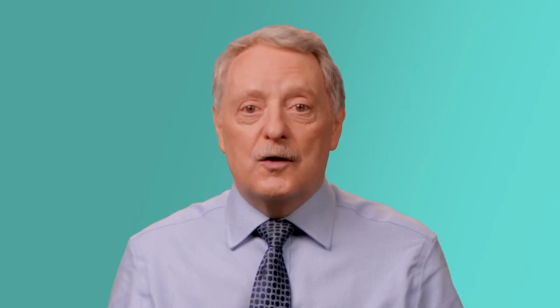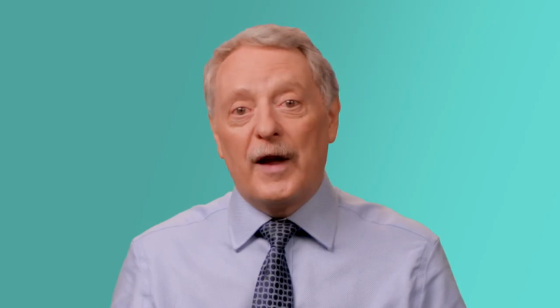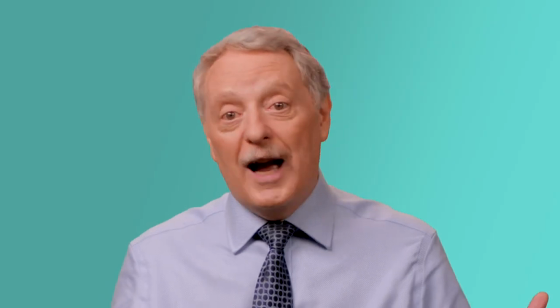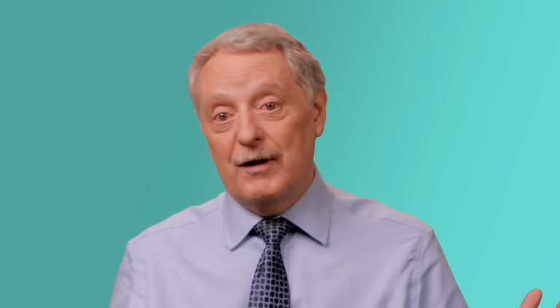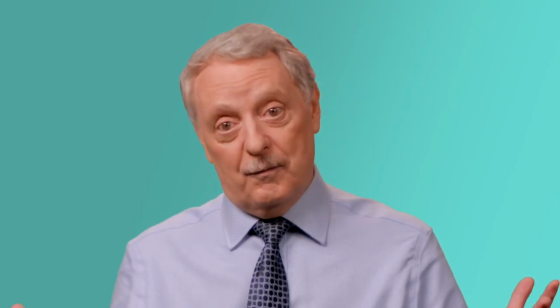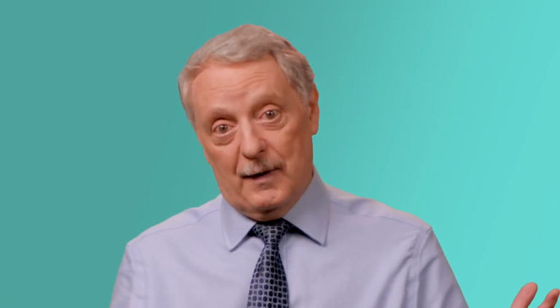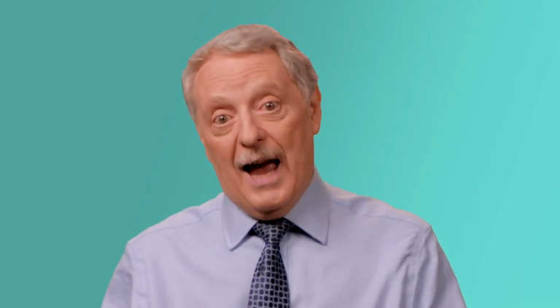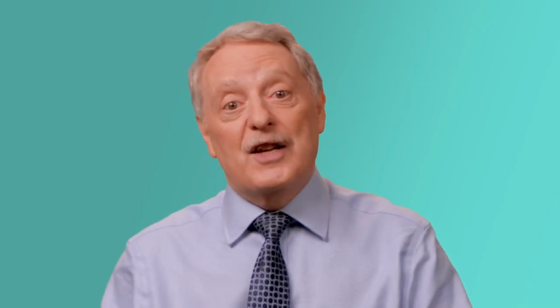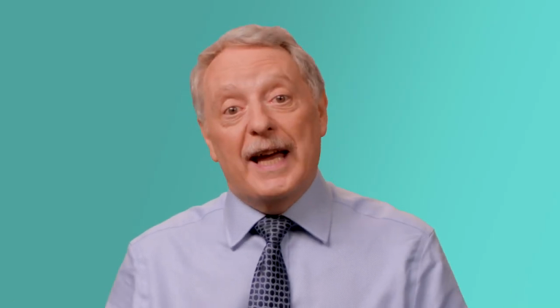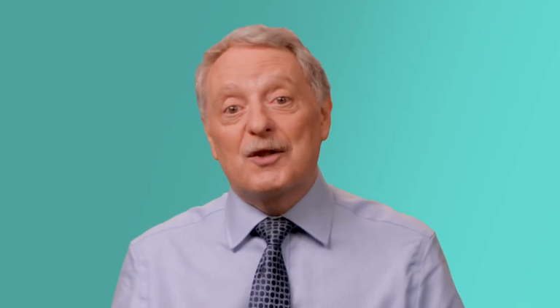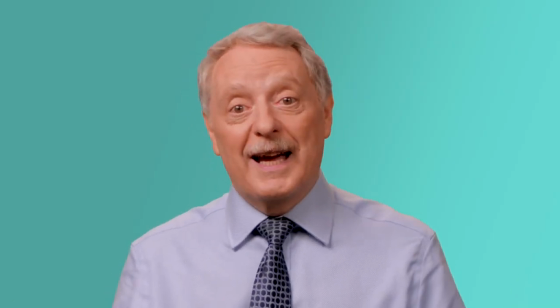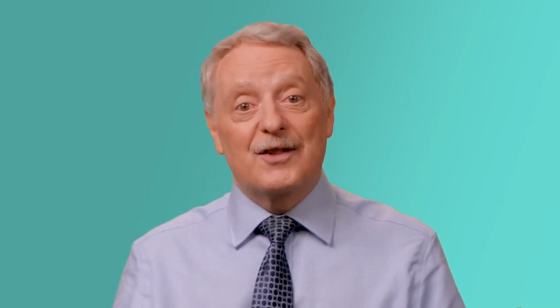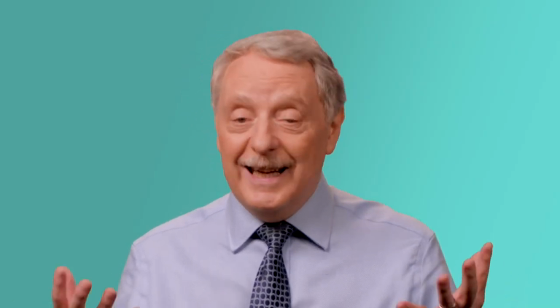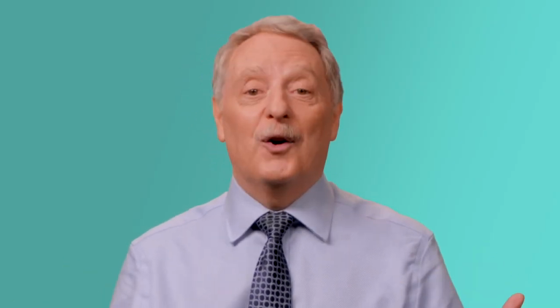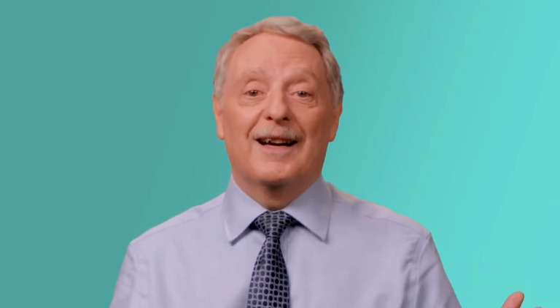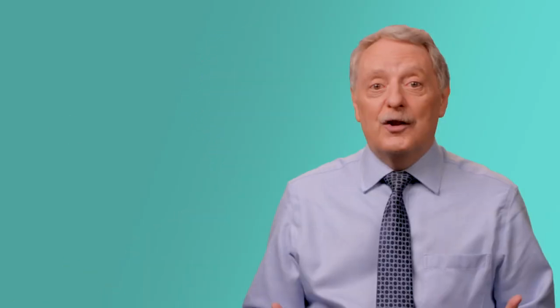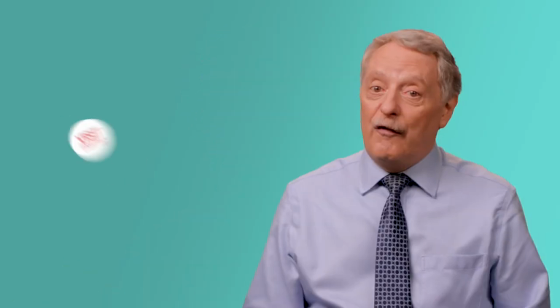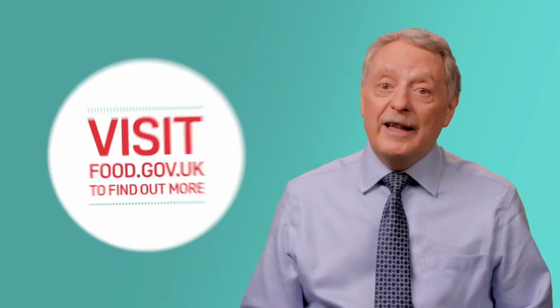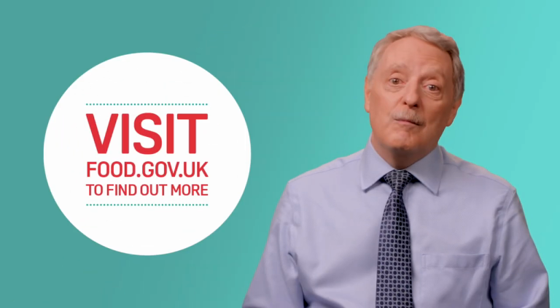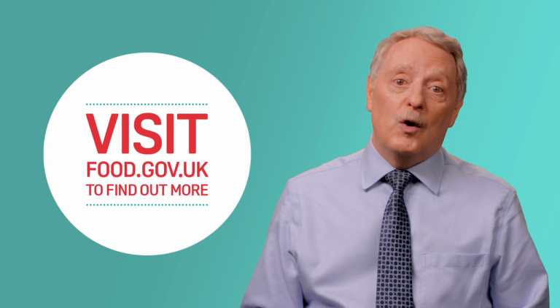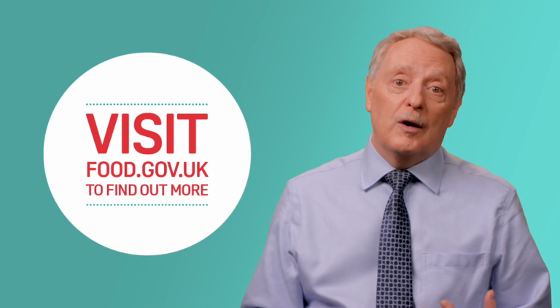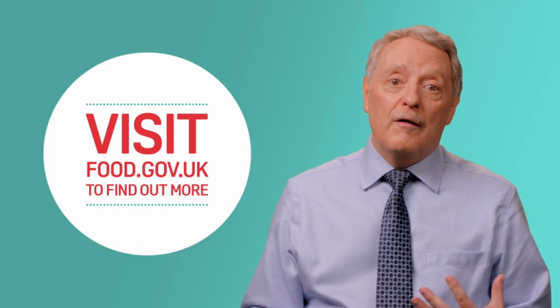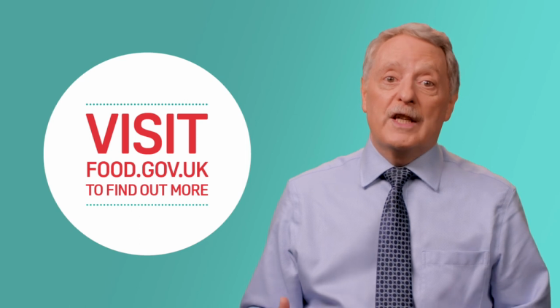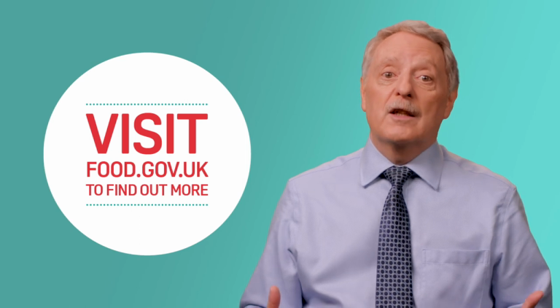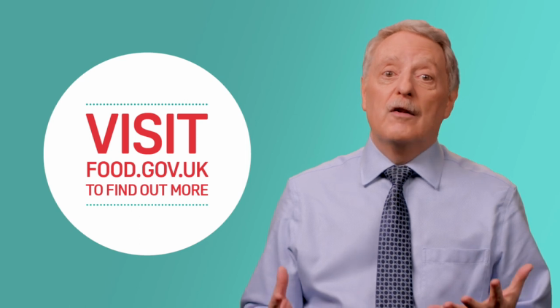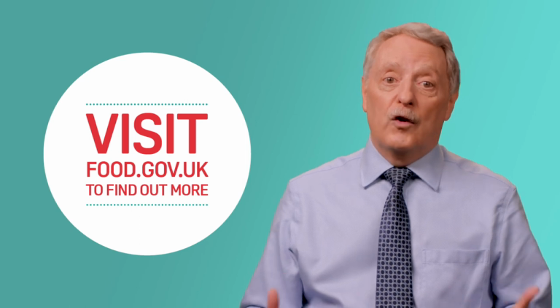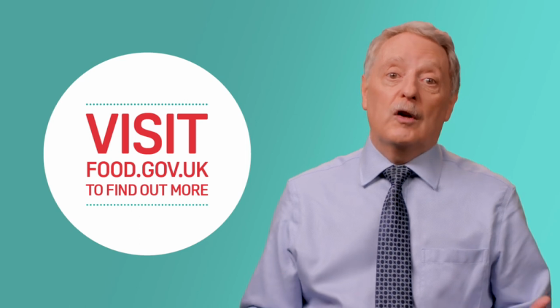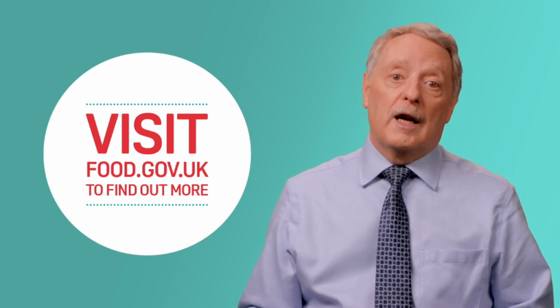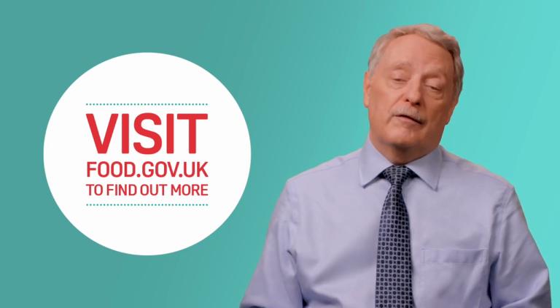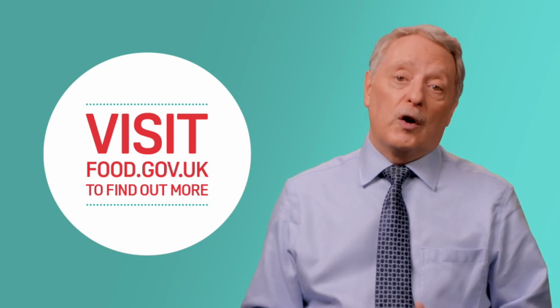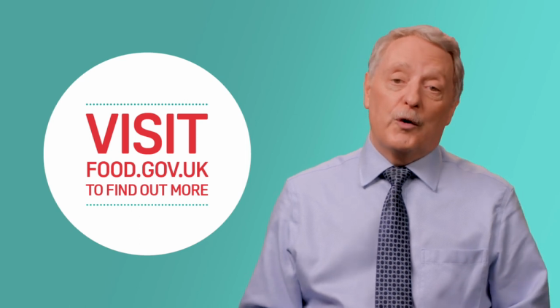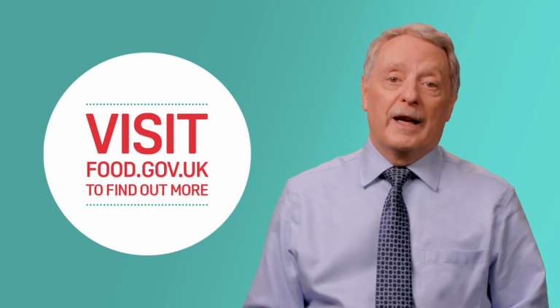So there you have it — FSA explains E. coli. To find out more, visit food.gov.uk.